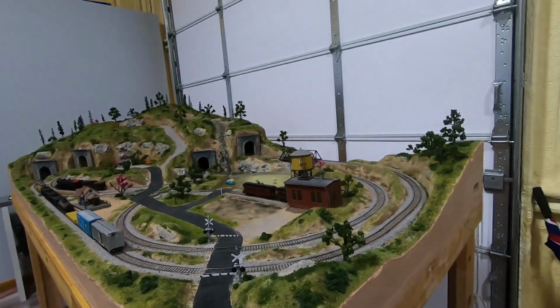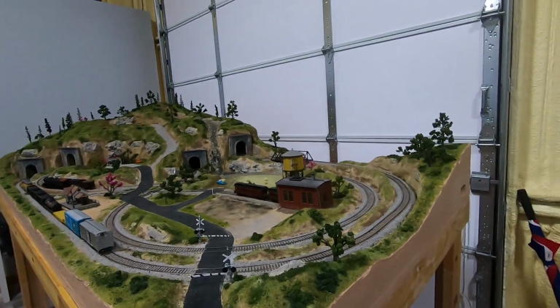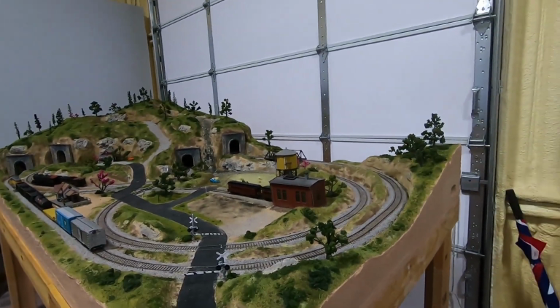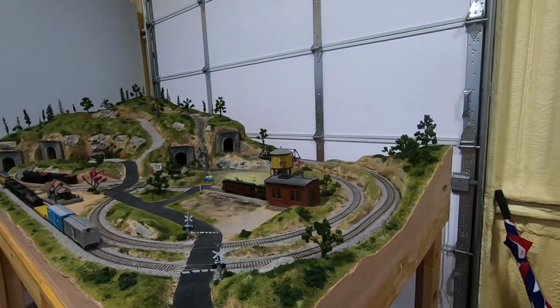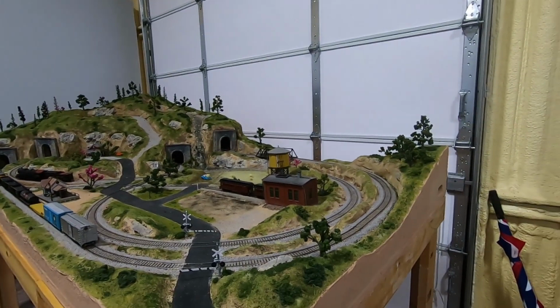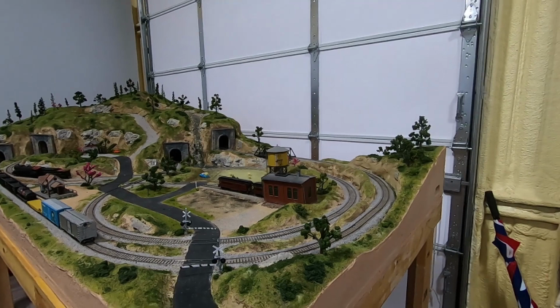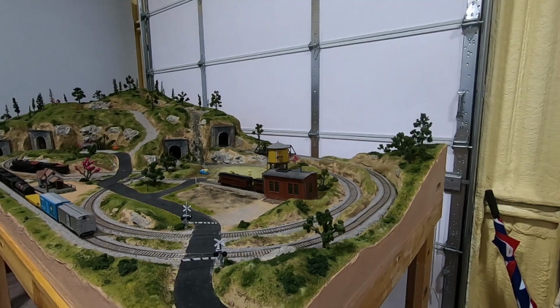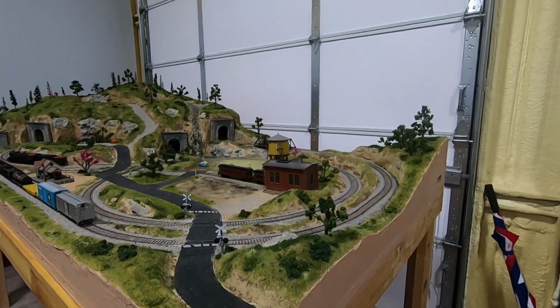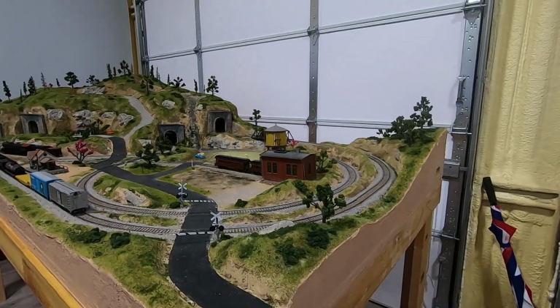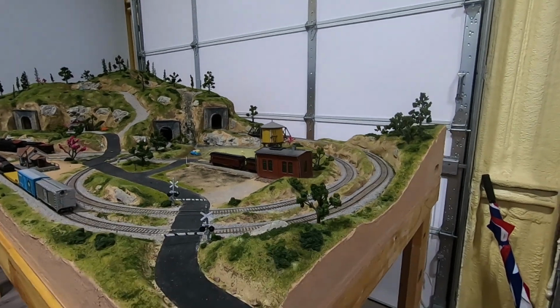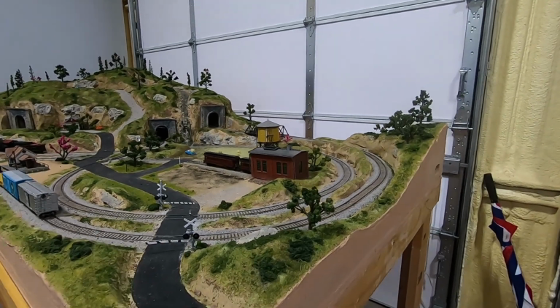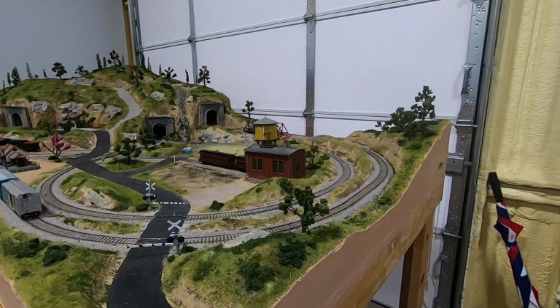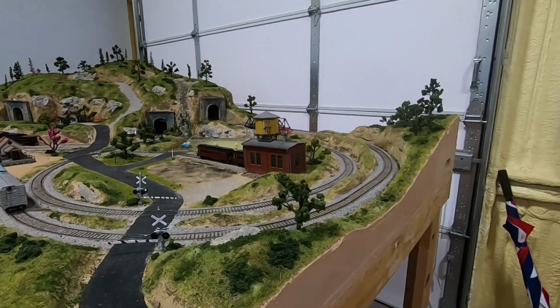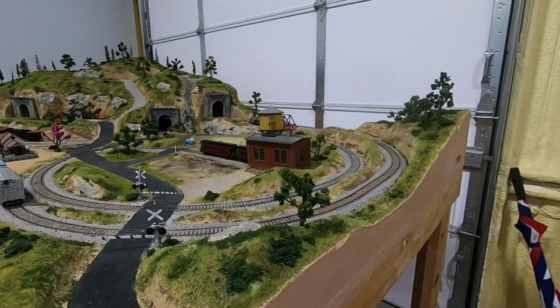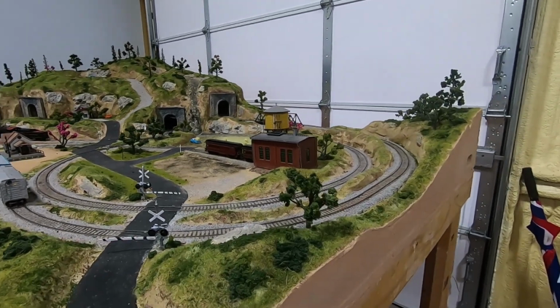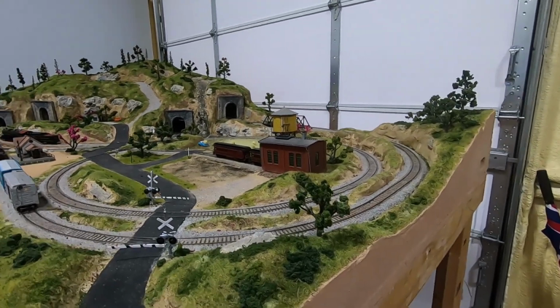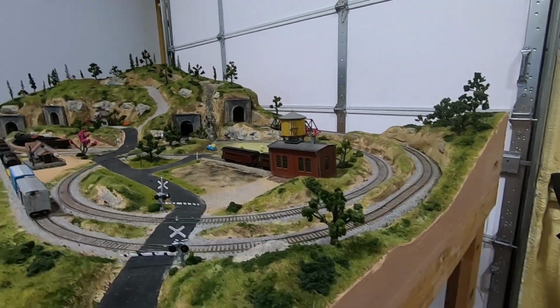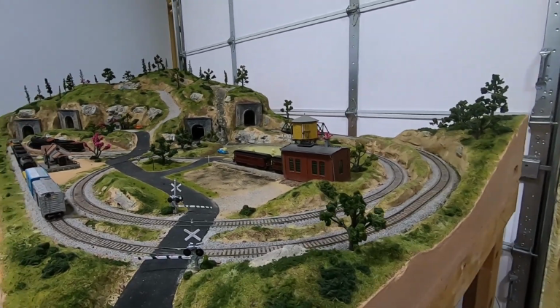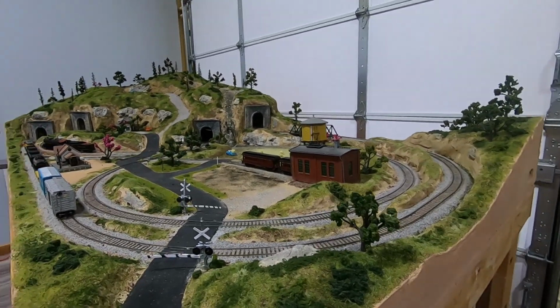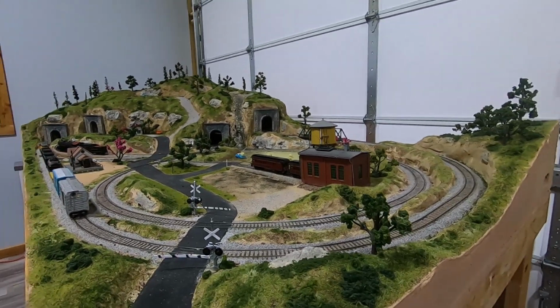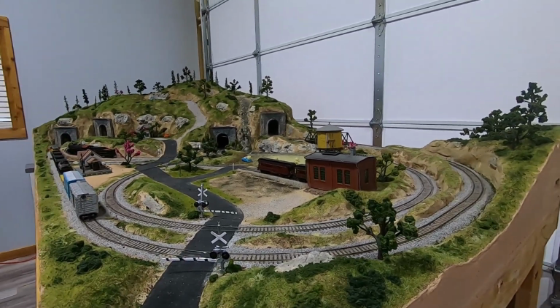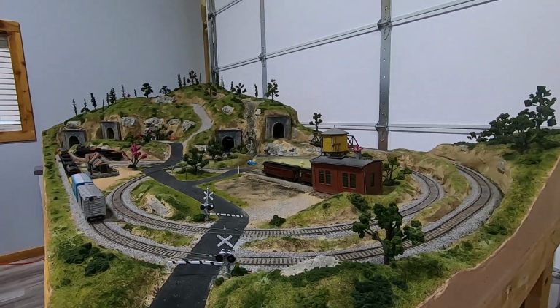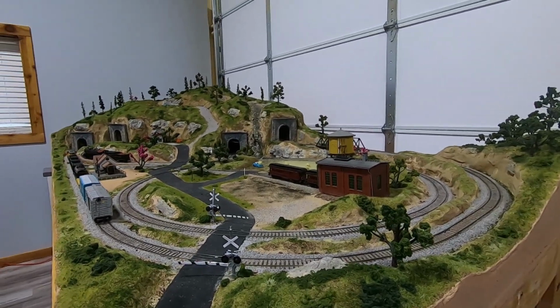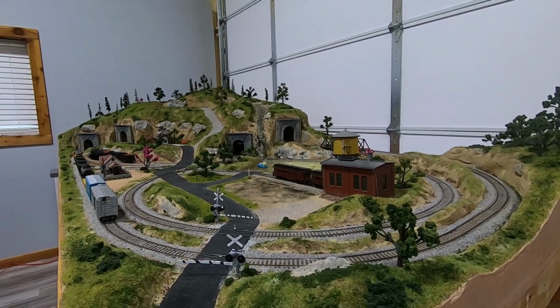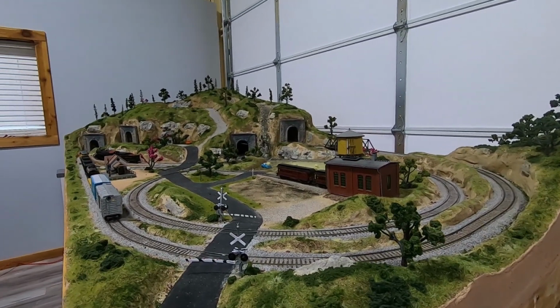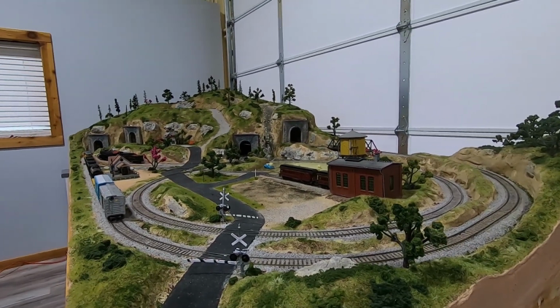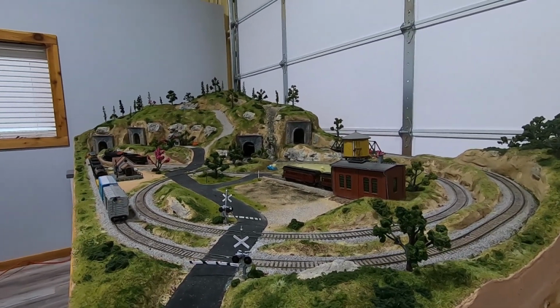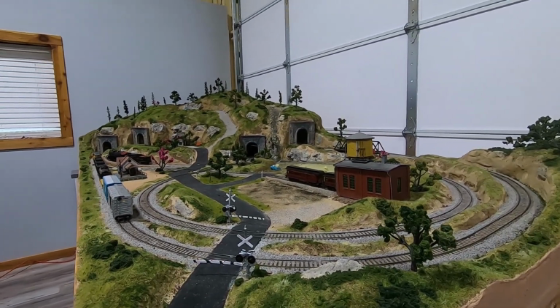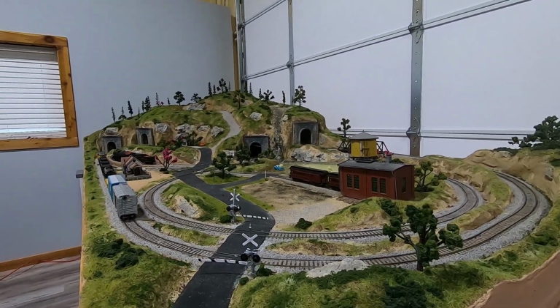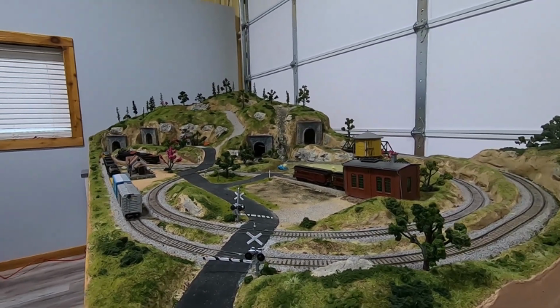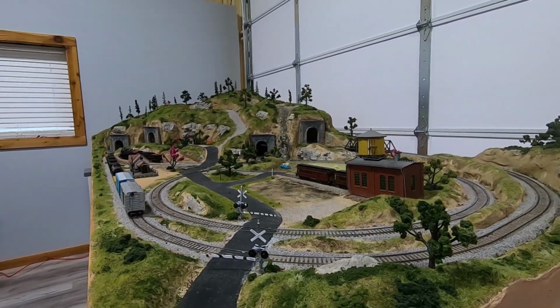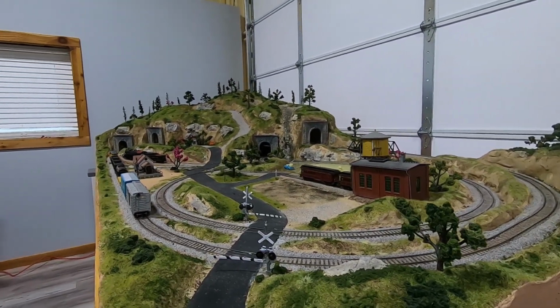Okay, just gonna finish up these trees and we'll do a quick run through.